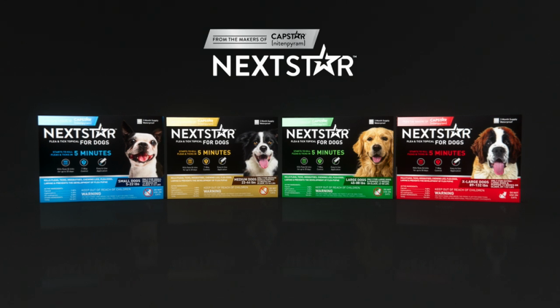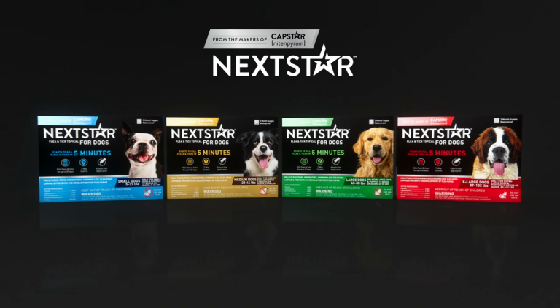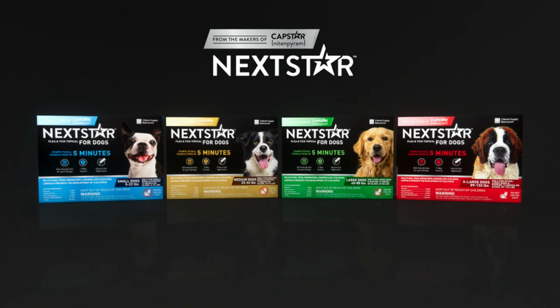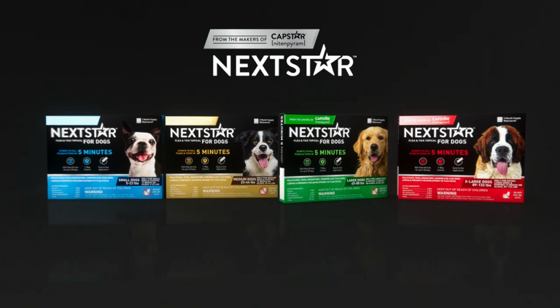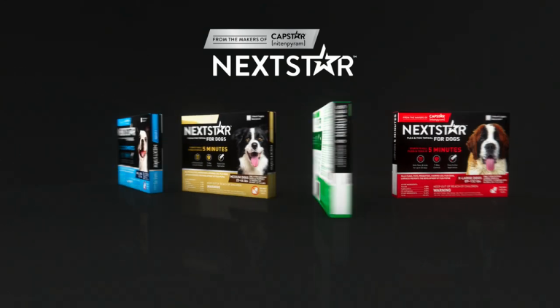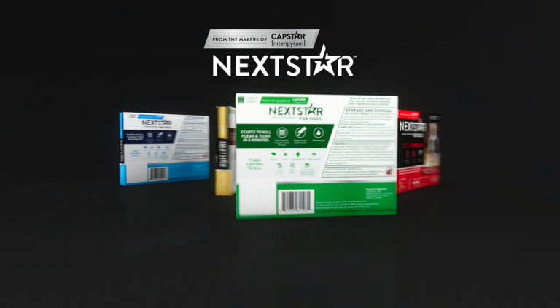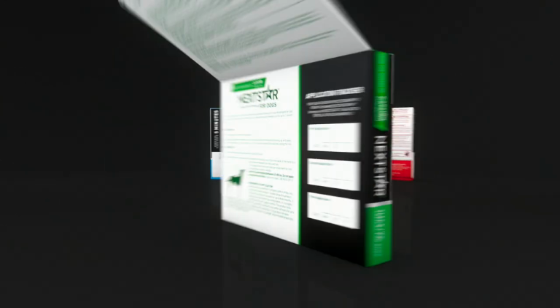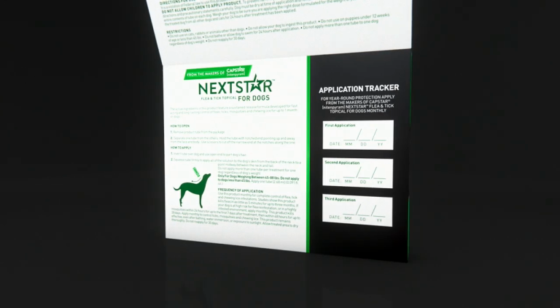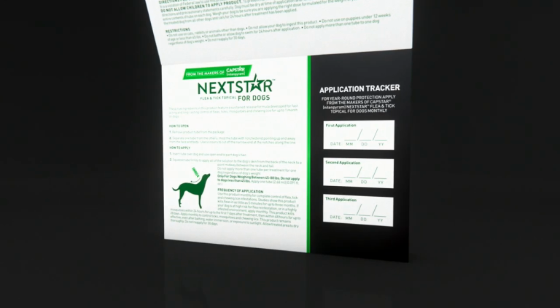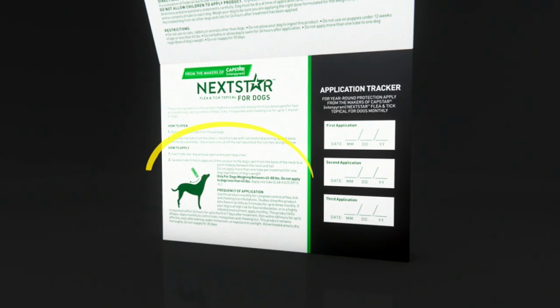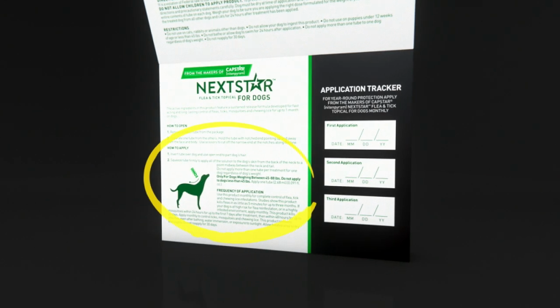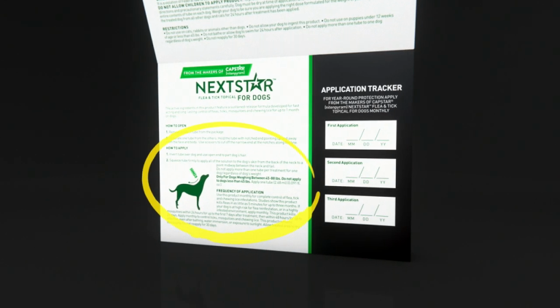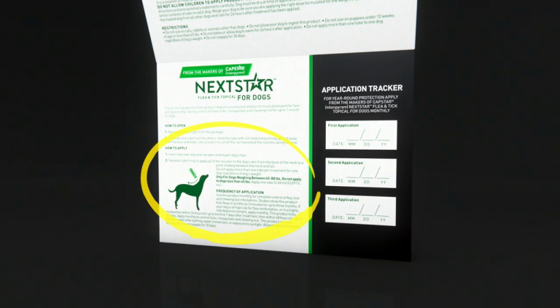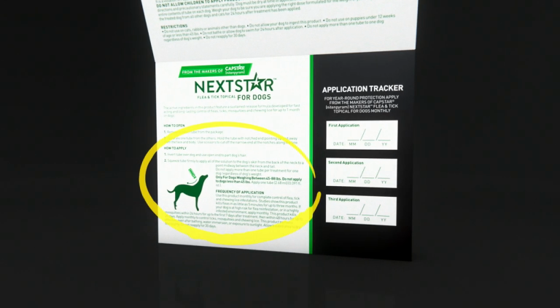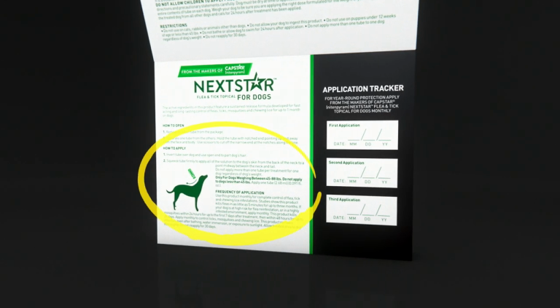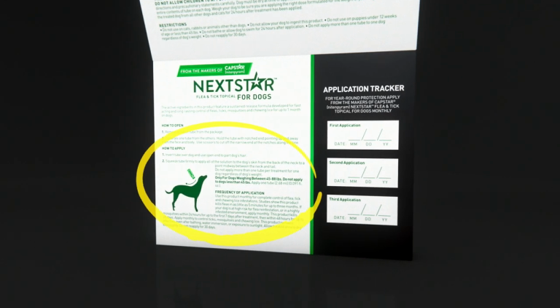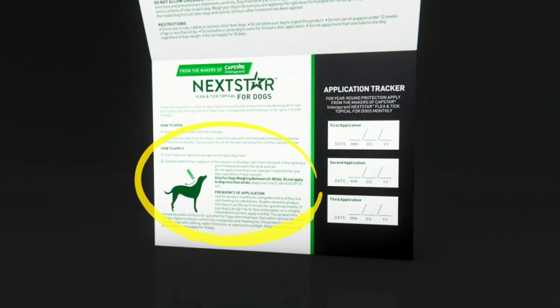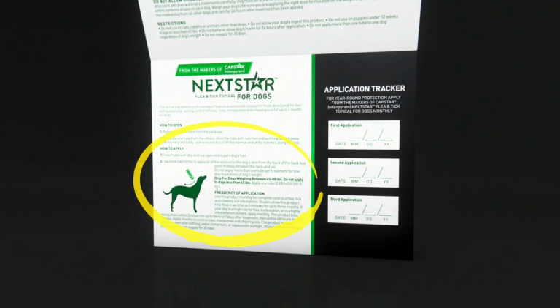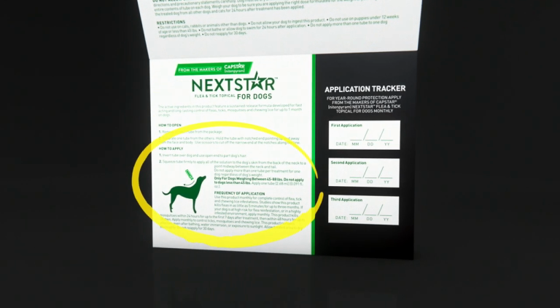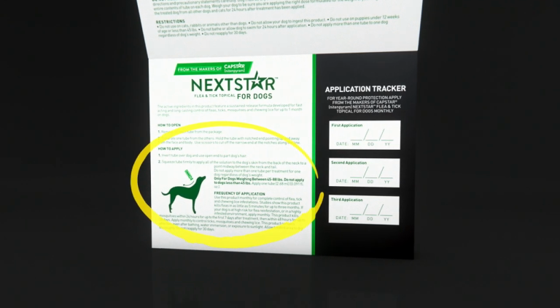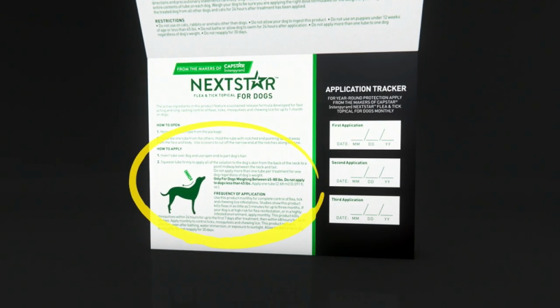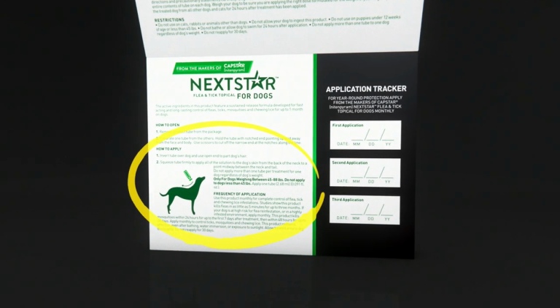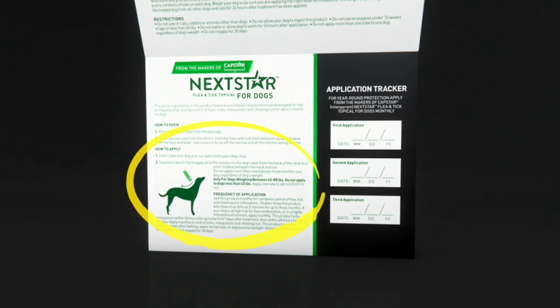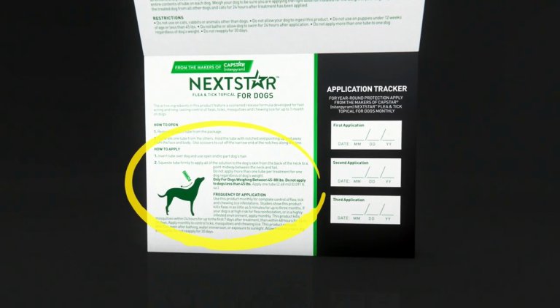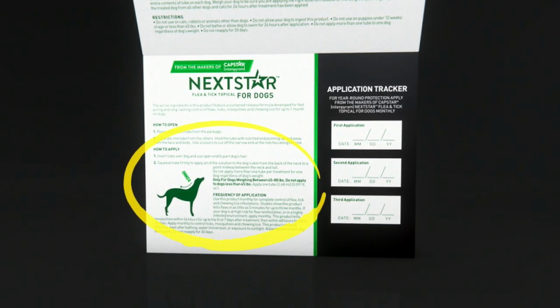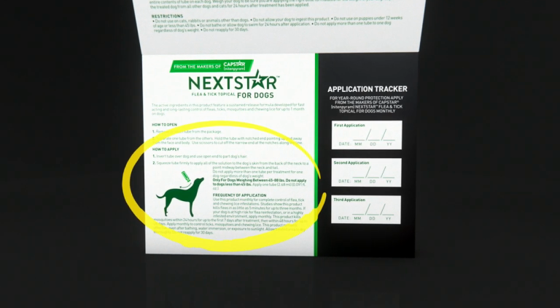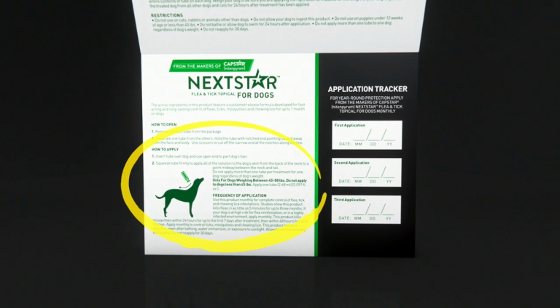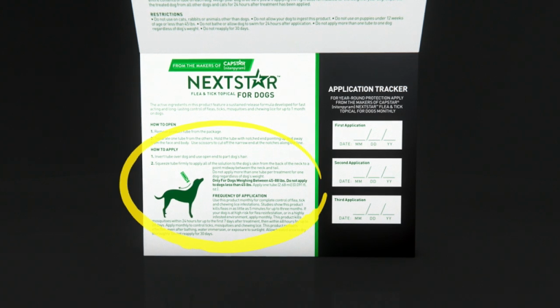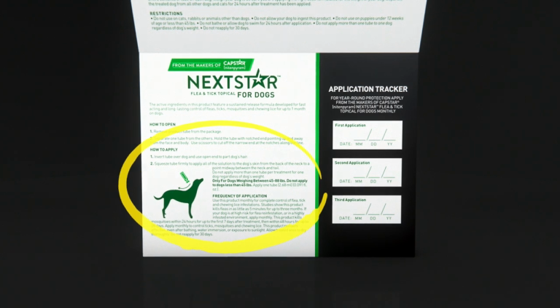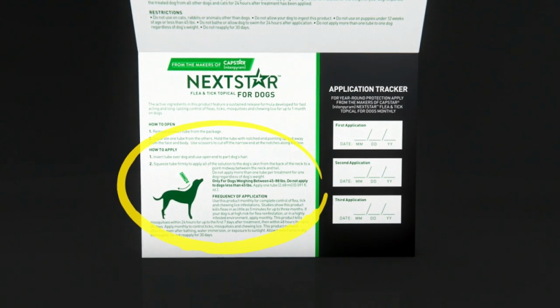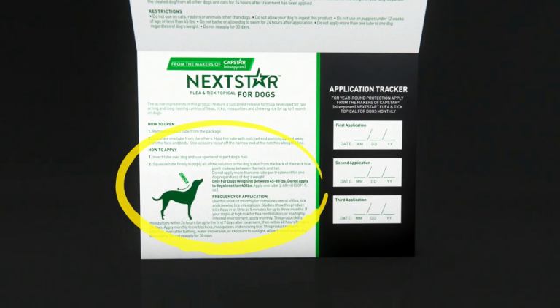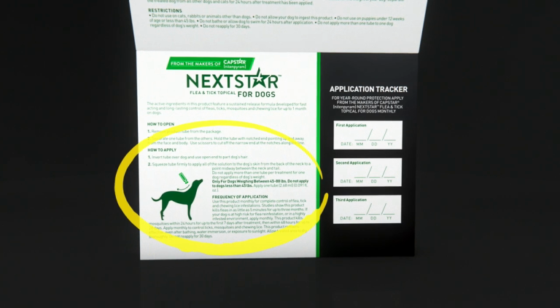First, read the label and follow the instructions on the box. Remove the tubes from the package.